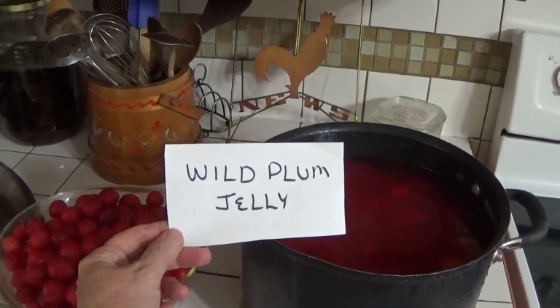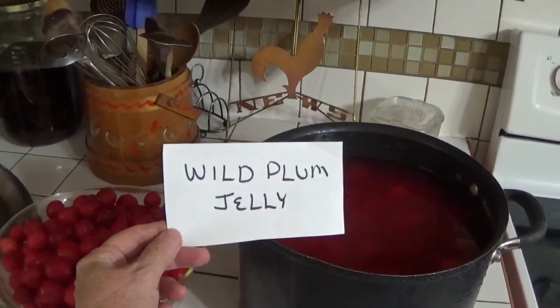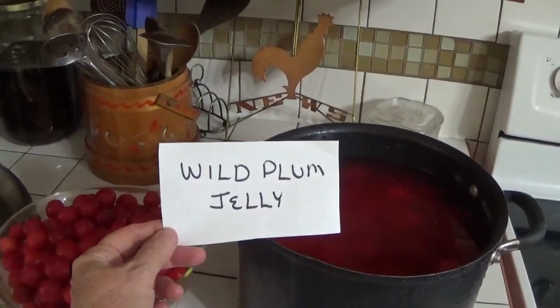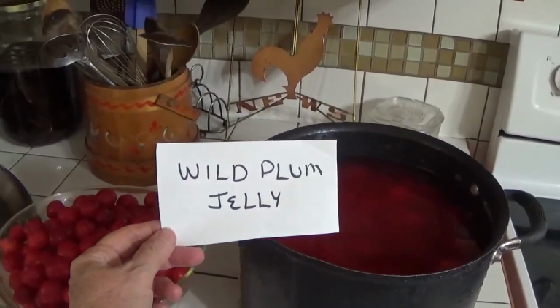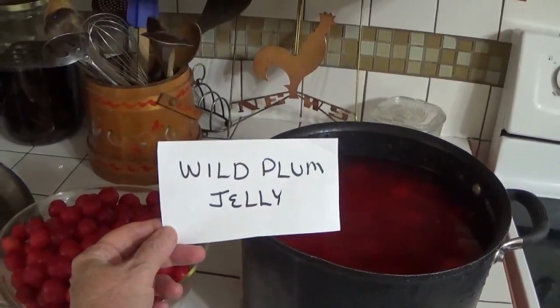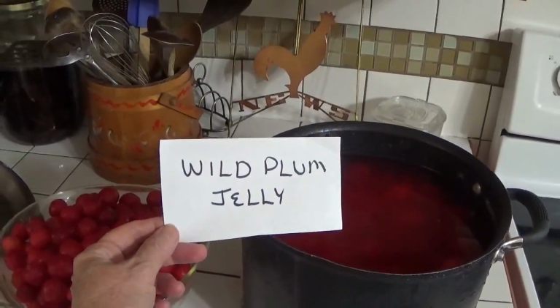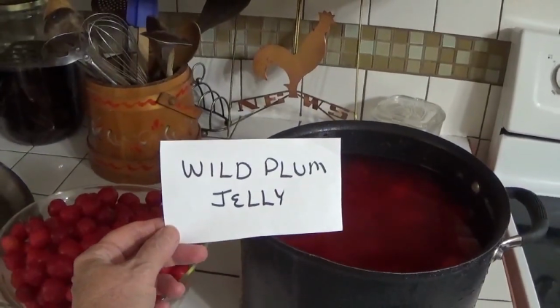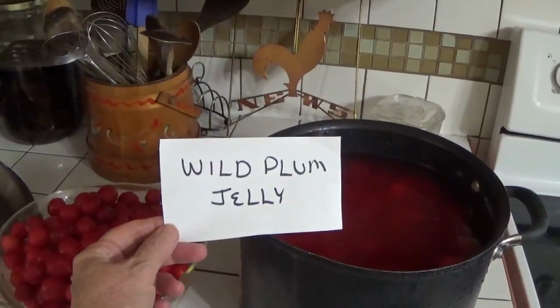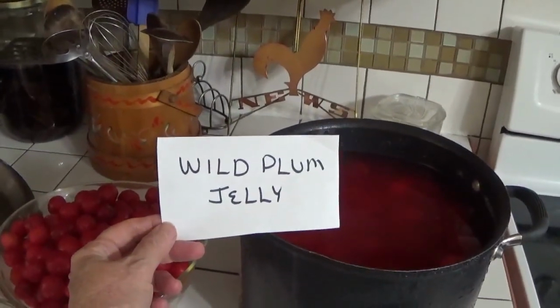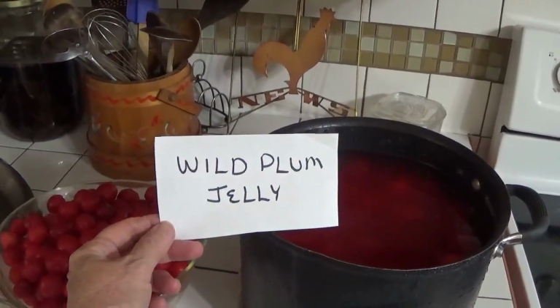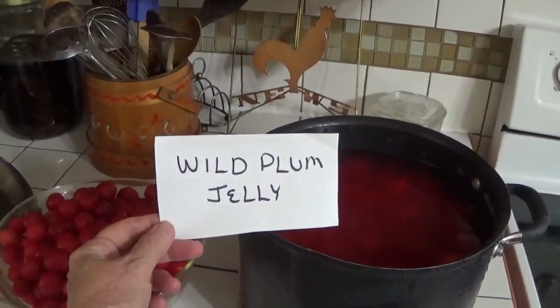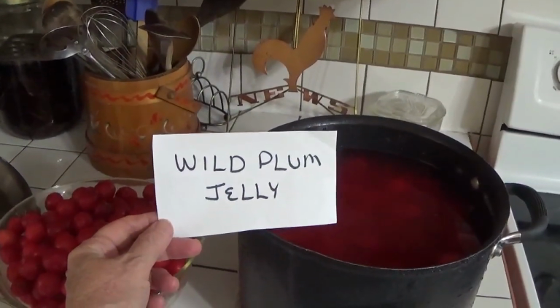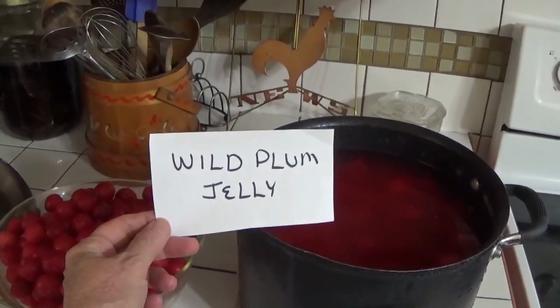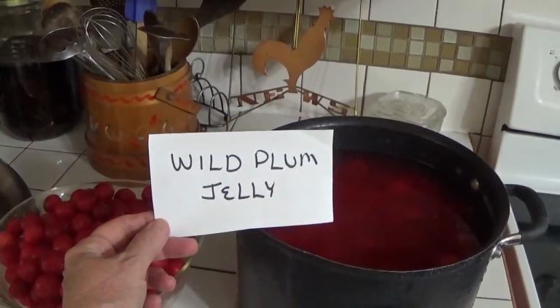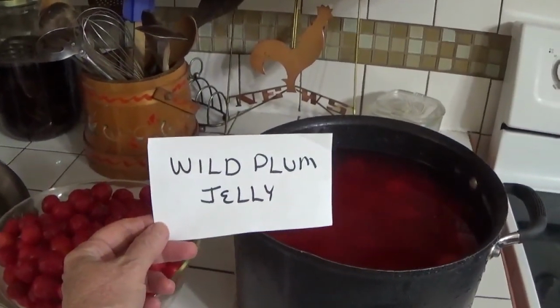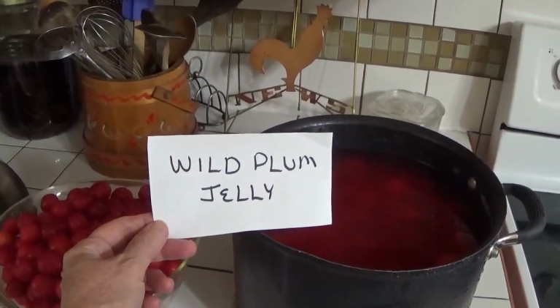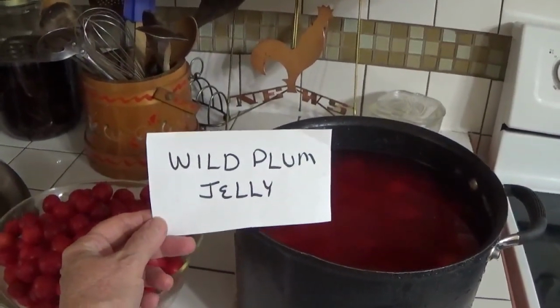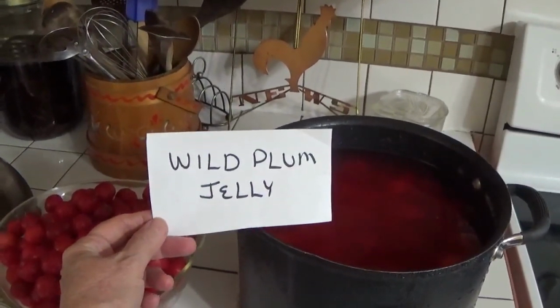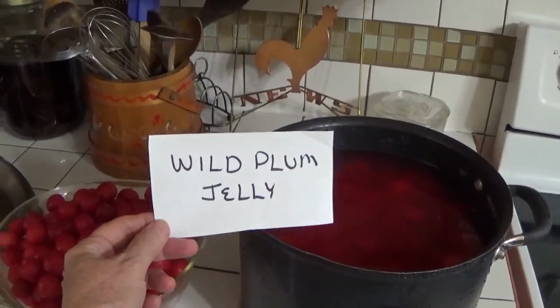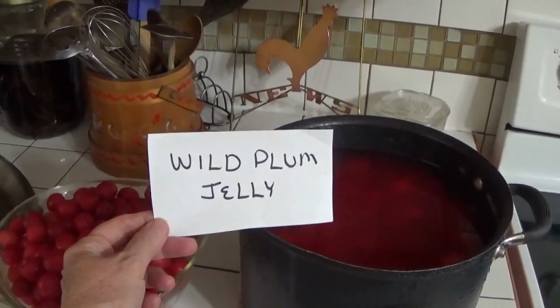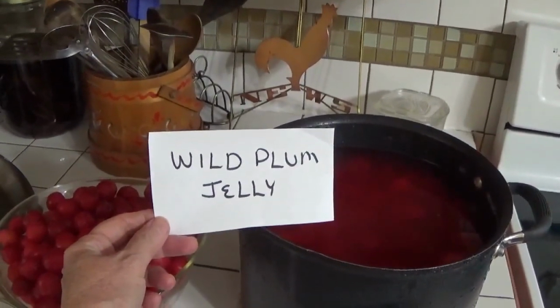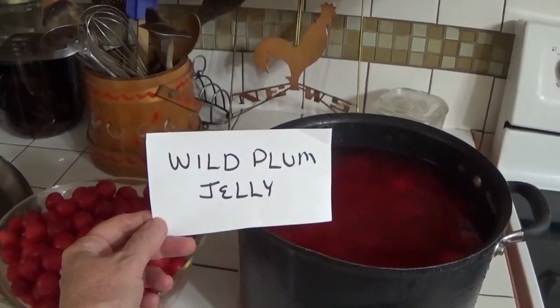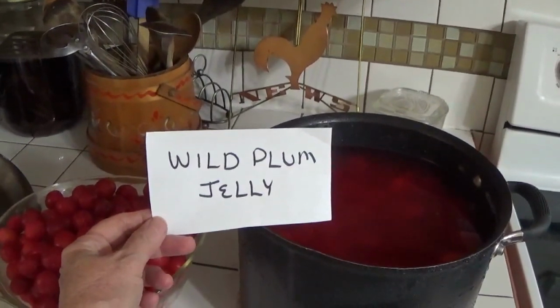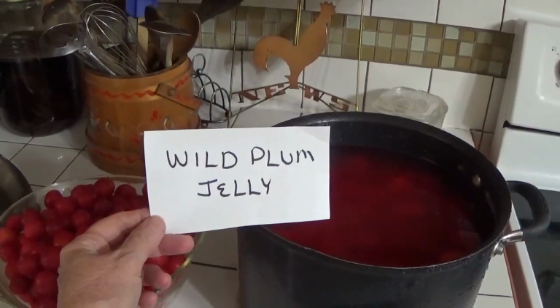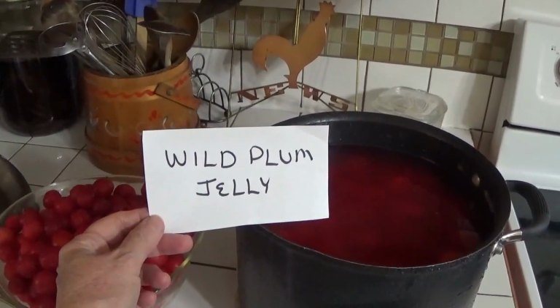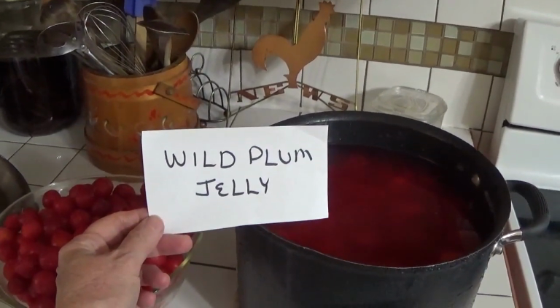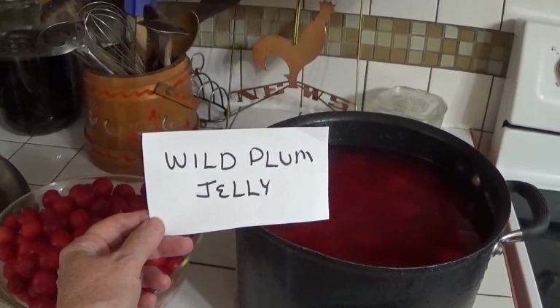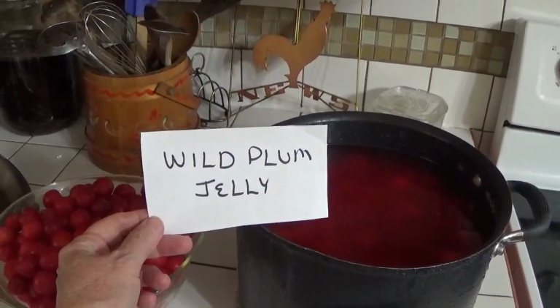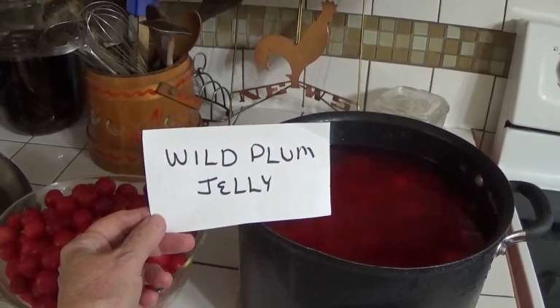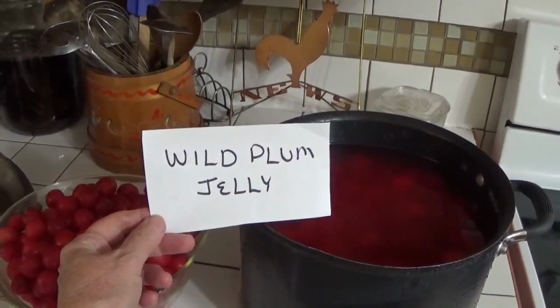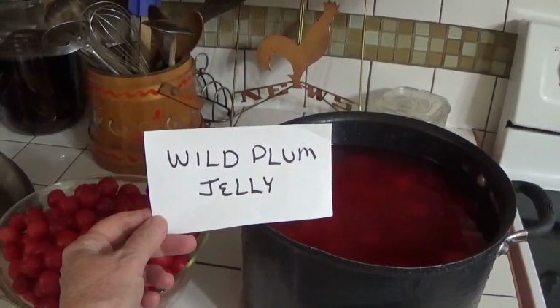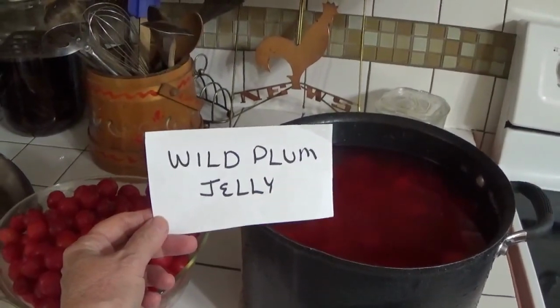Hello, welcome to Pecan Corner. I'm Tina and today I'm making wild plum jelly.